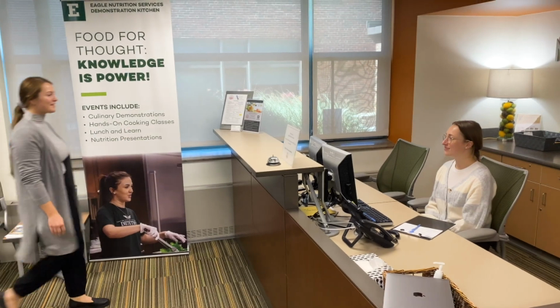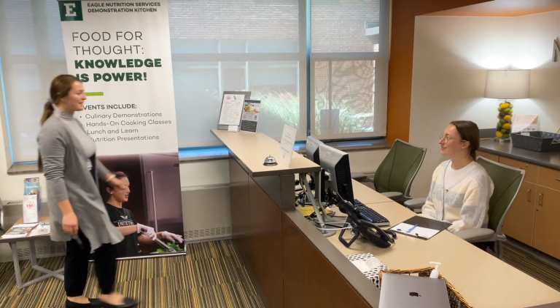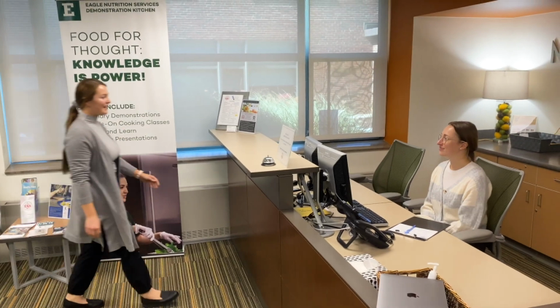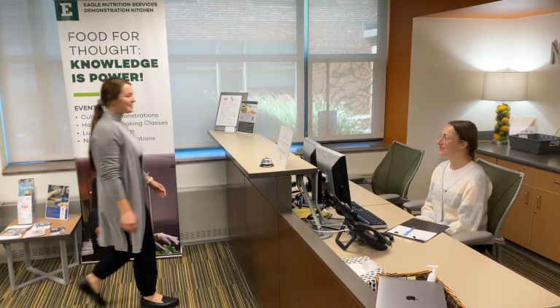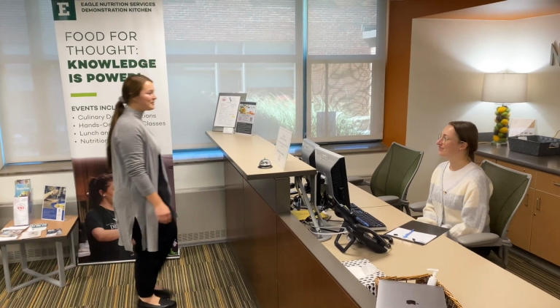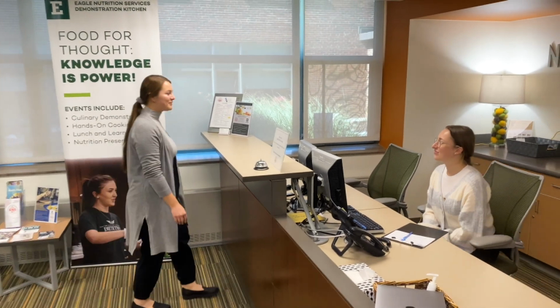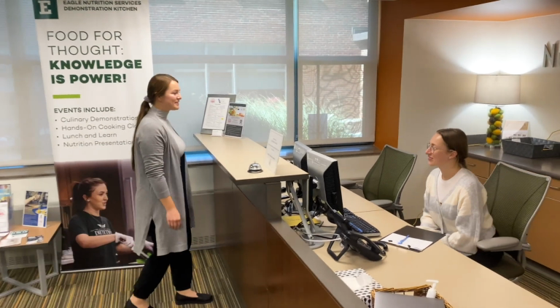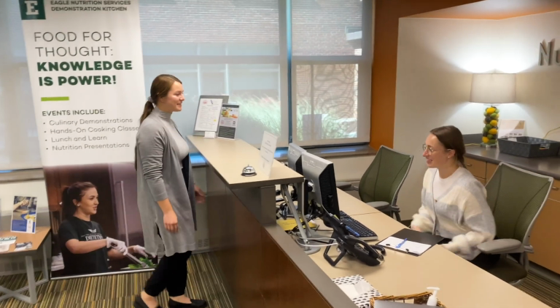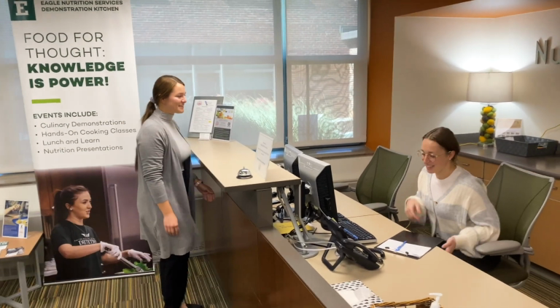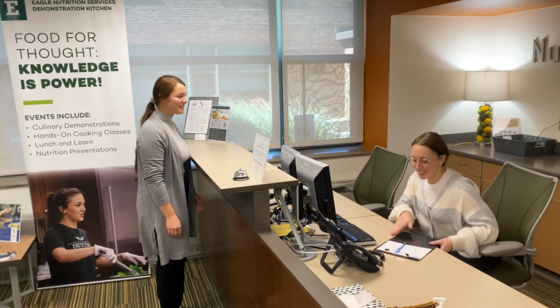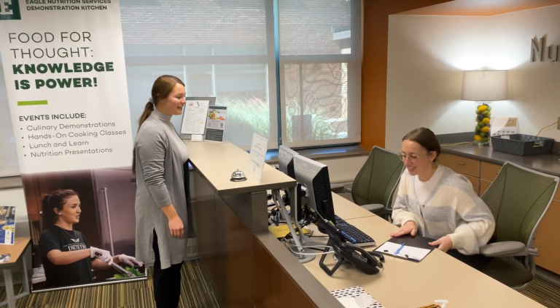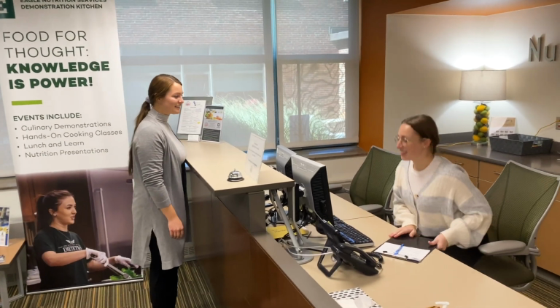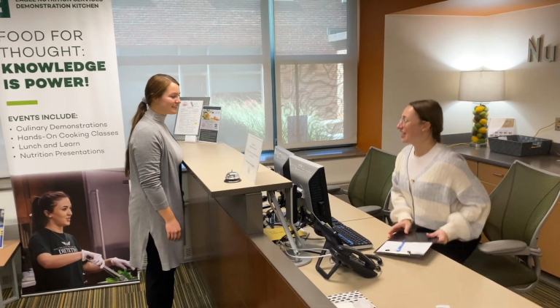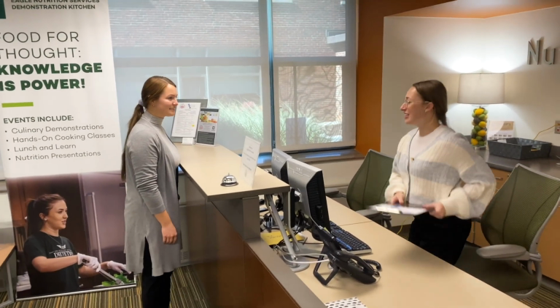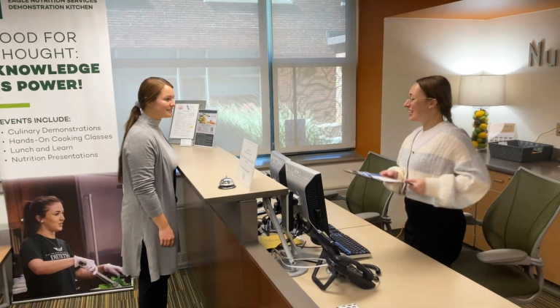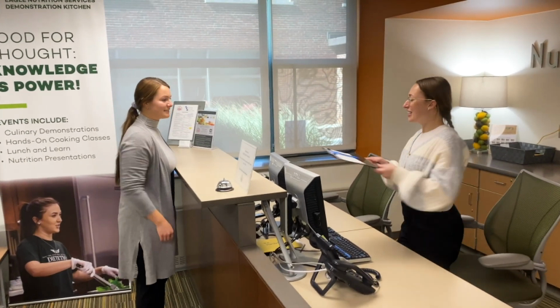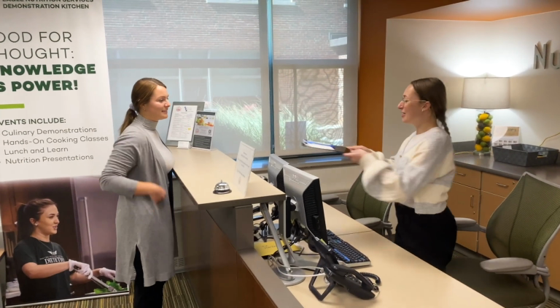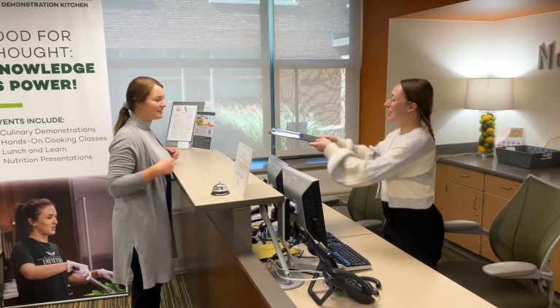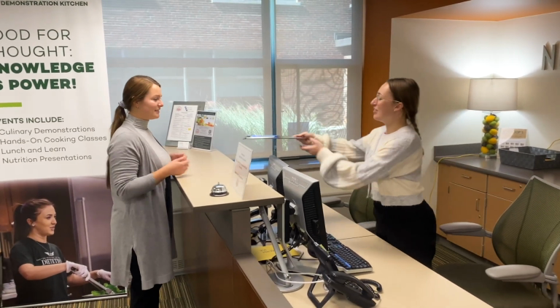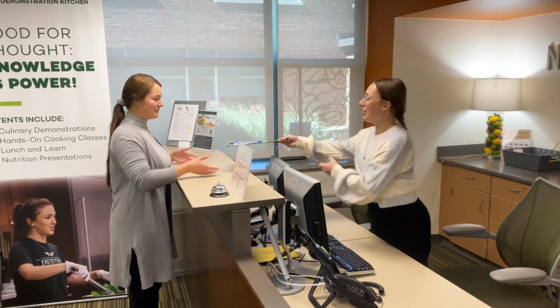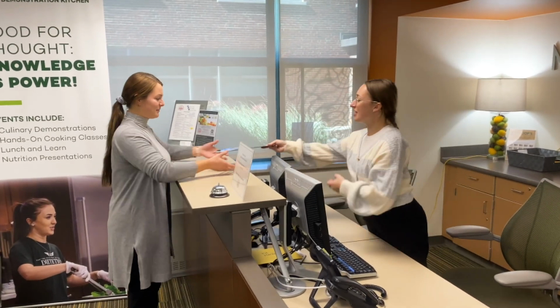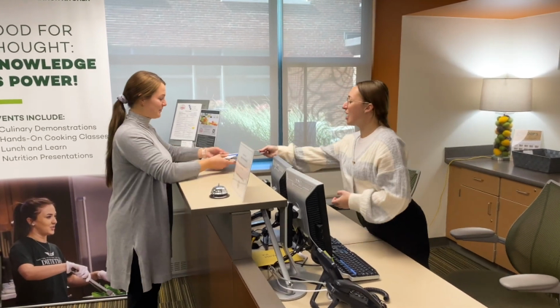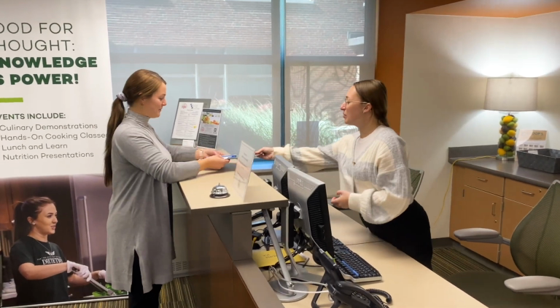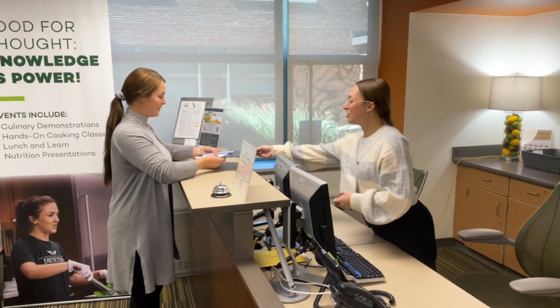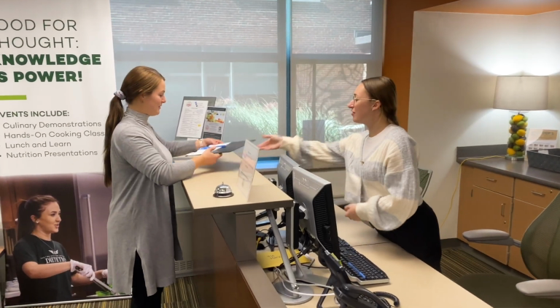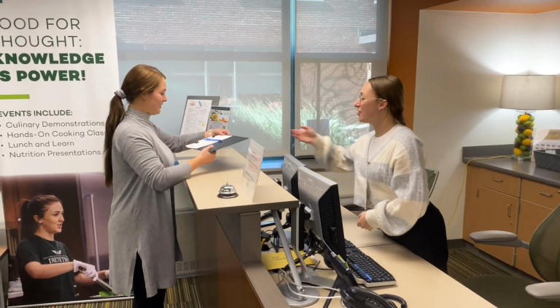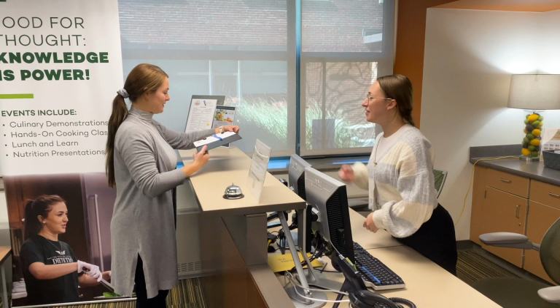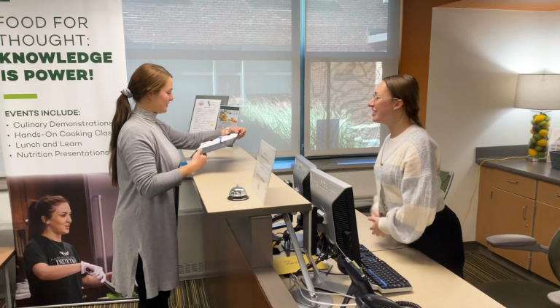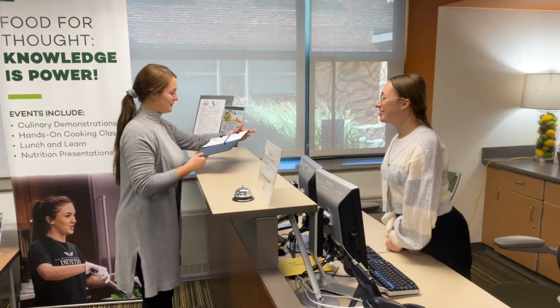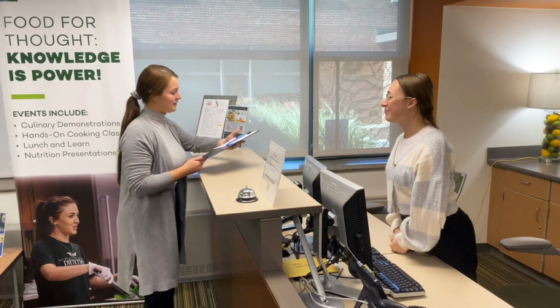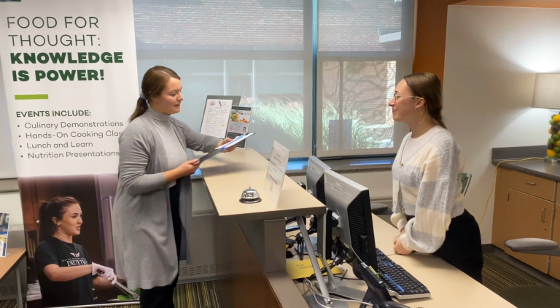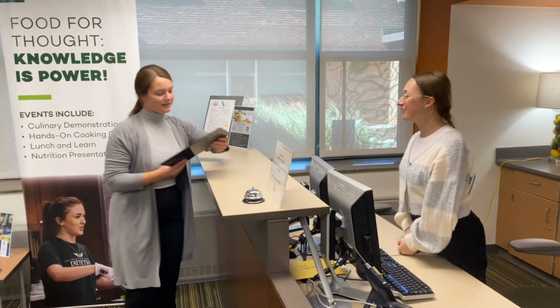When you come in for your appointment you will be greeted and asked to fill out some paperwork before we get started.